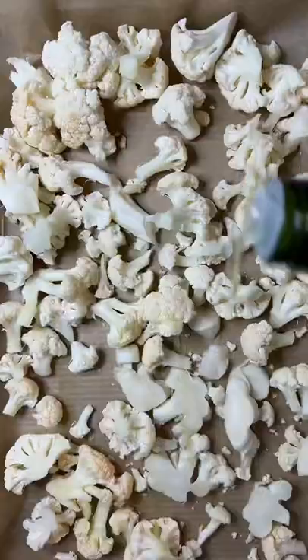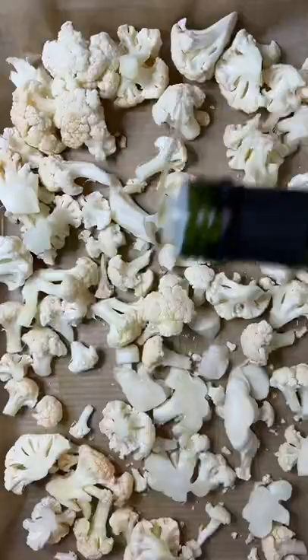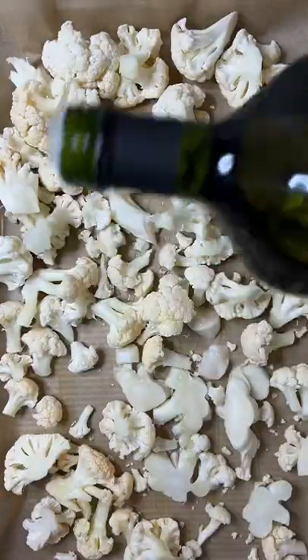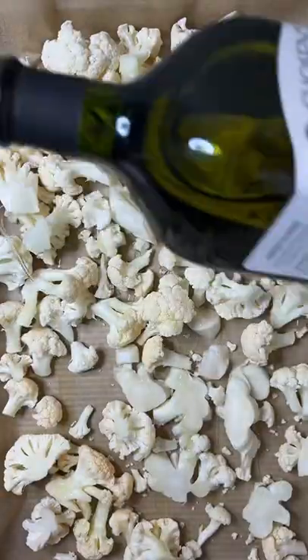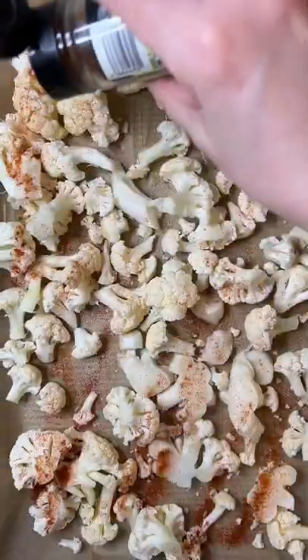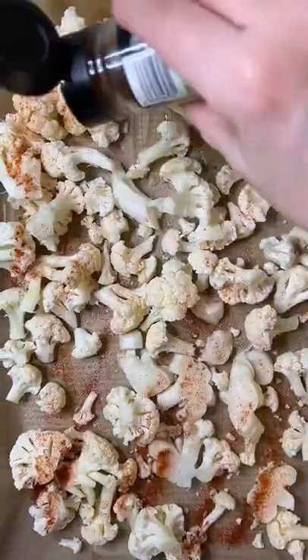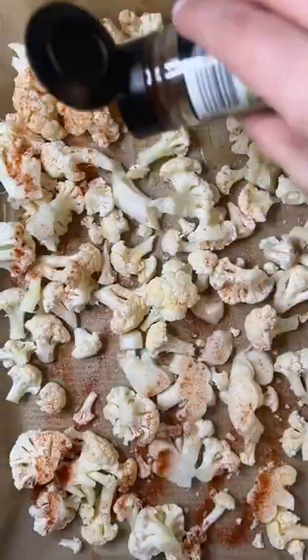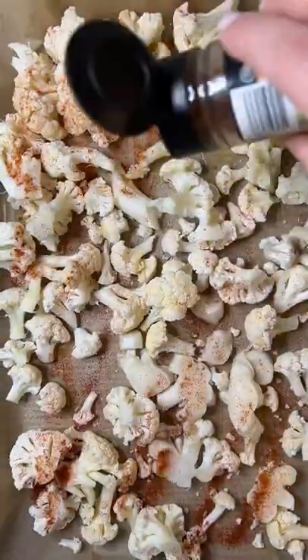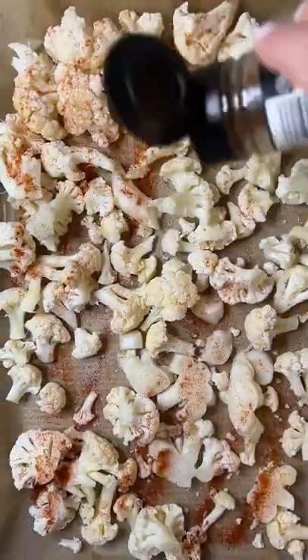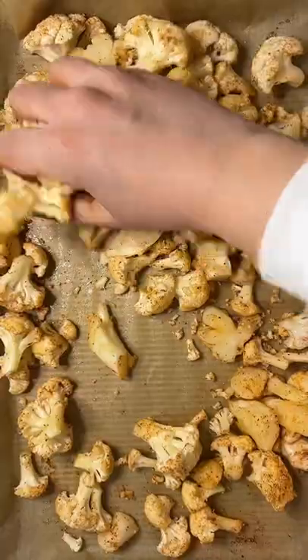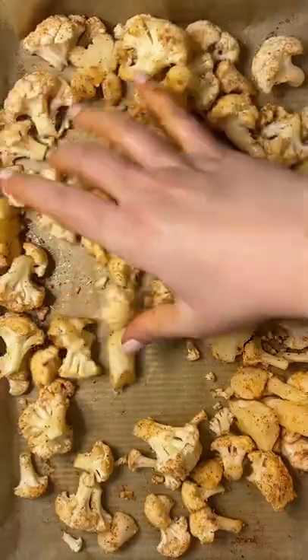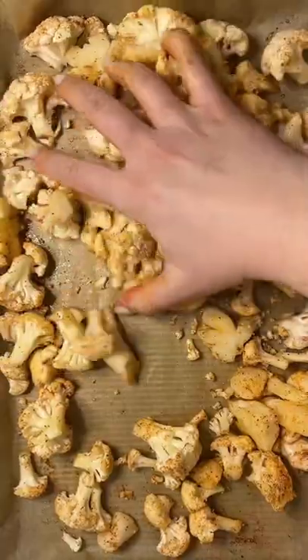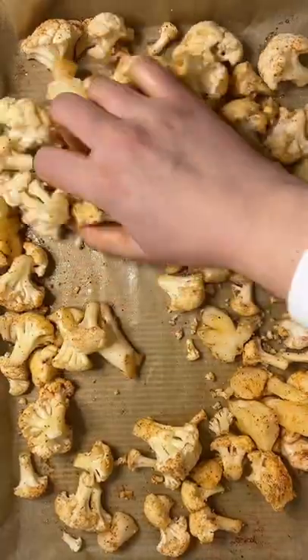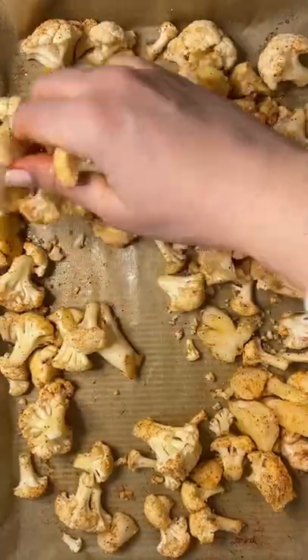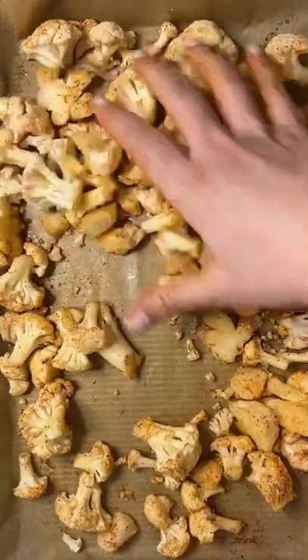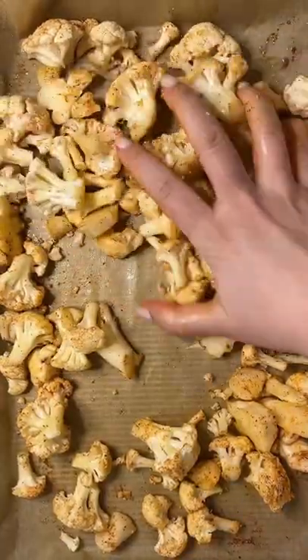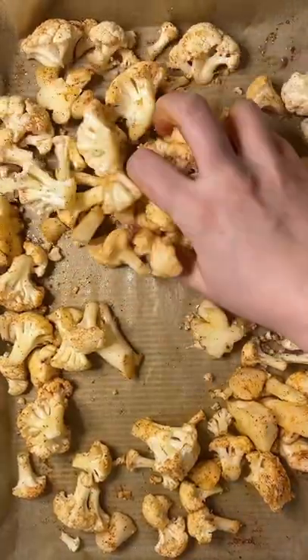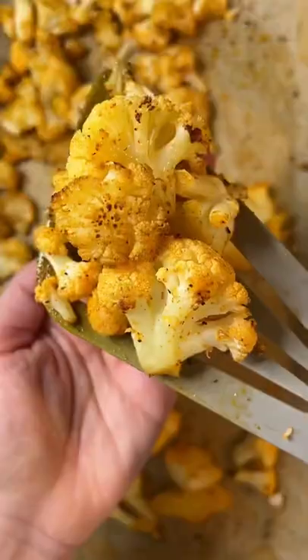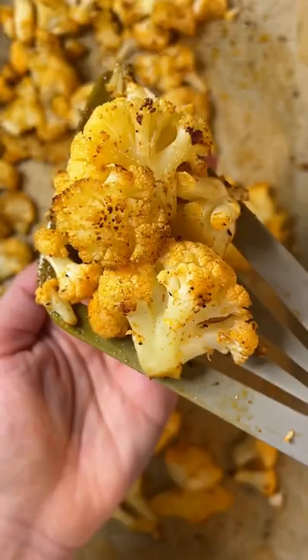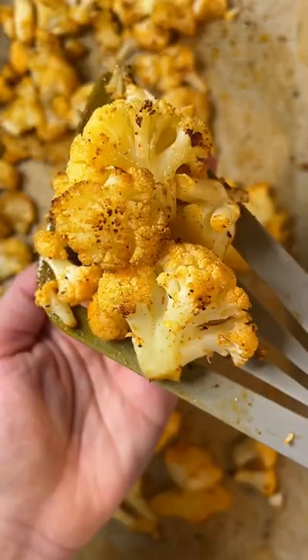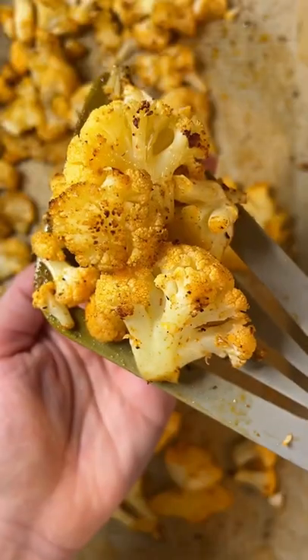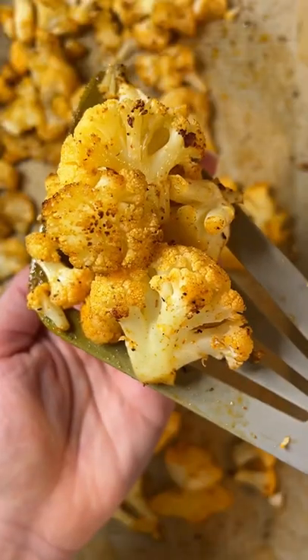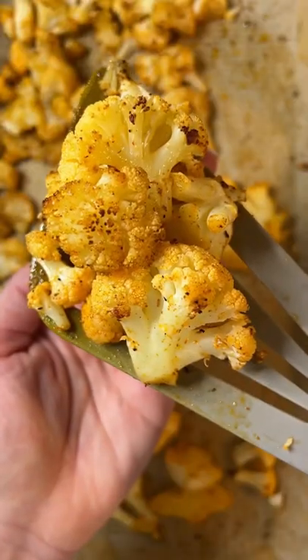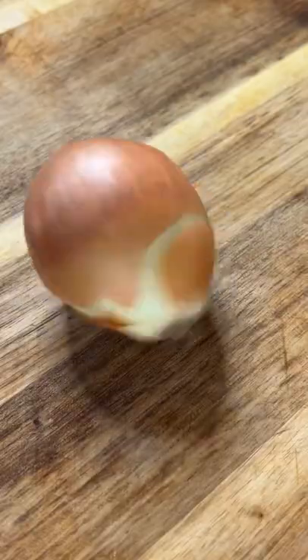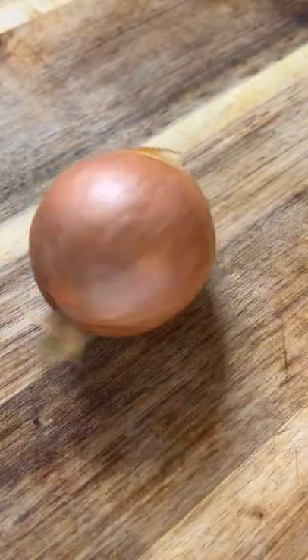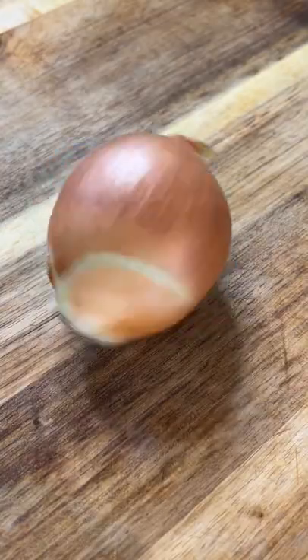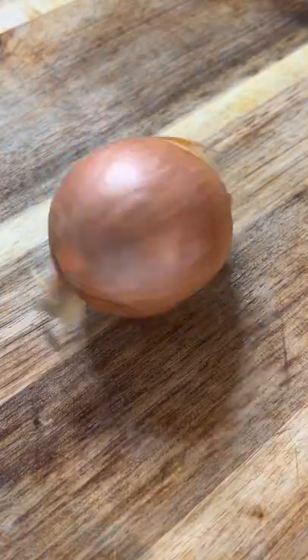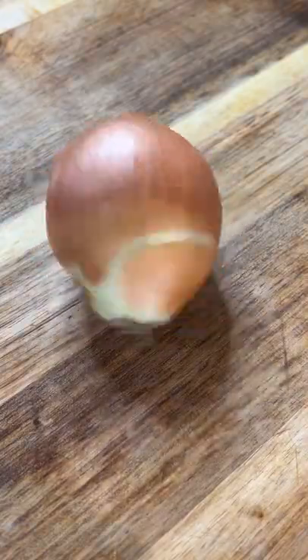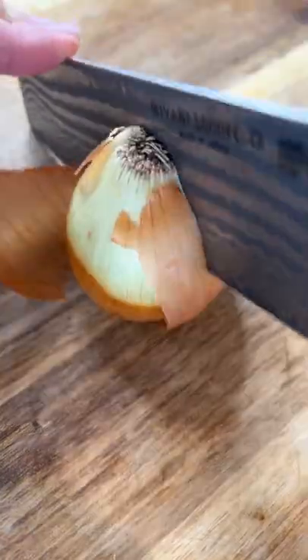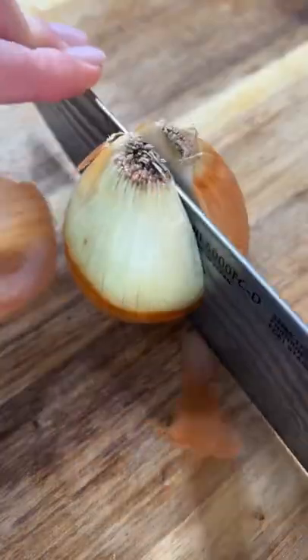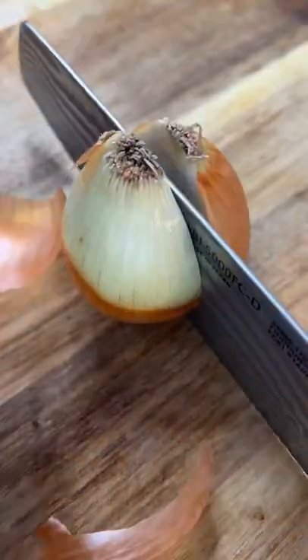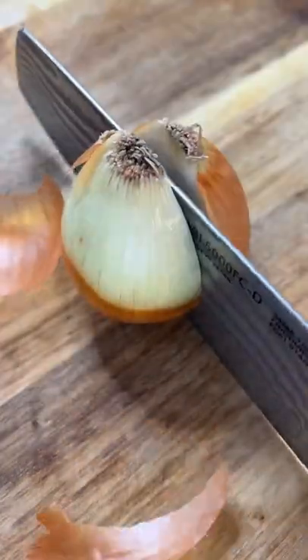Baking sheet lined with parchment paper — oil, salt, smoked paprika. Massage the cauliflower and roast for 25 minutes.